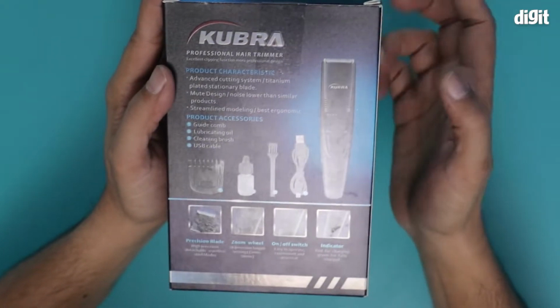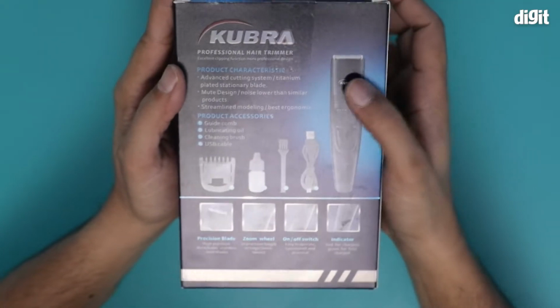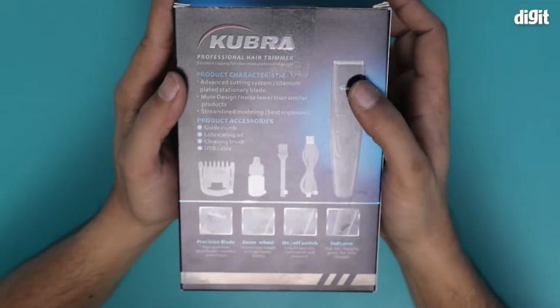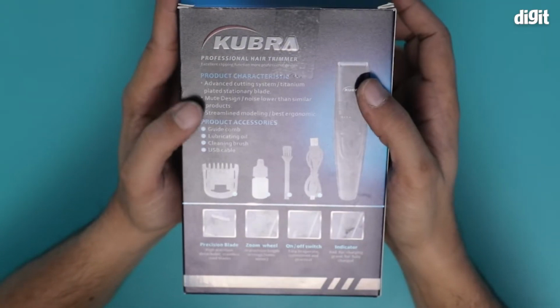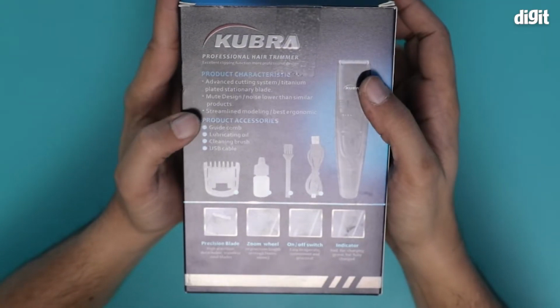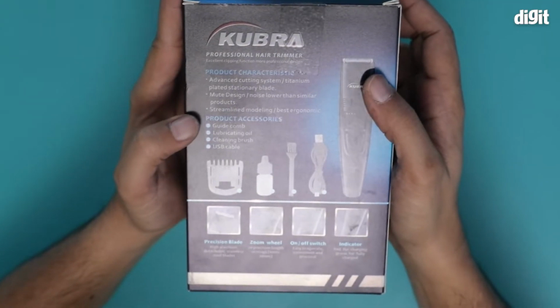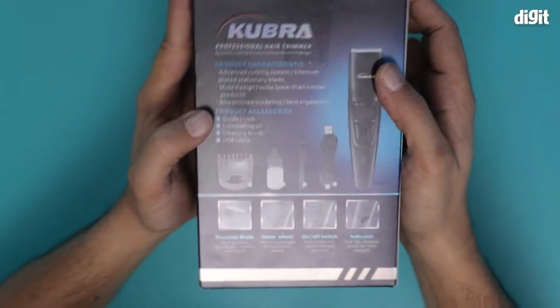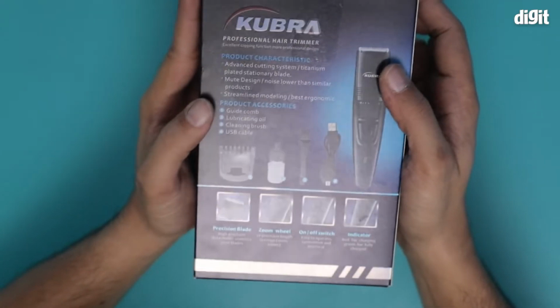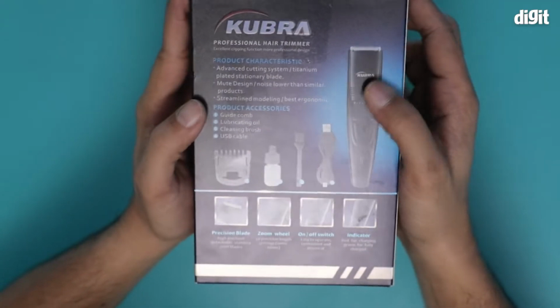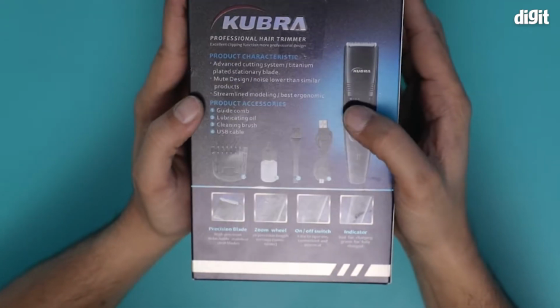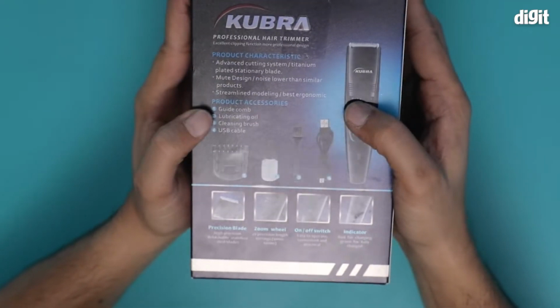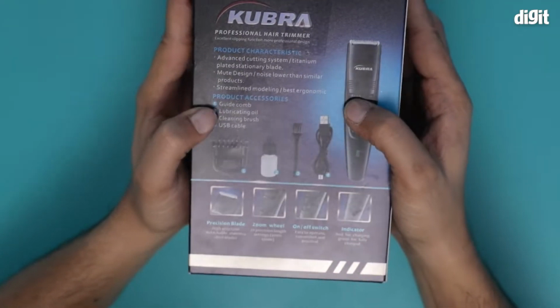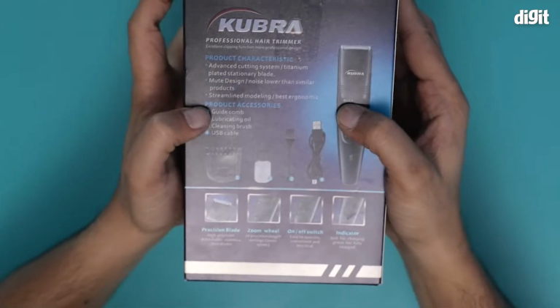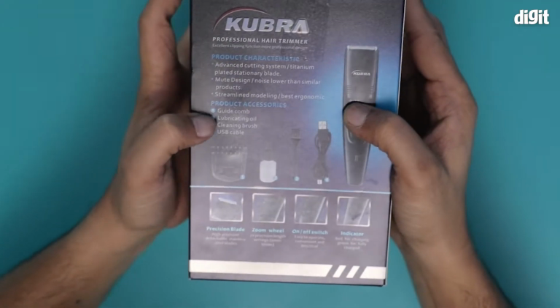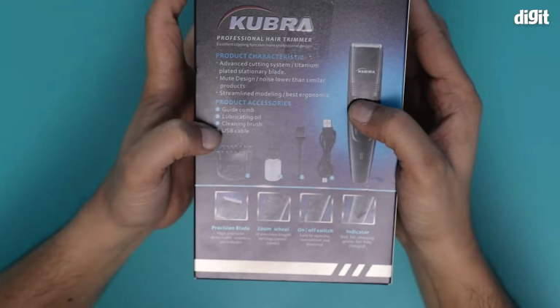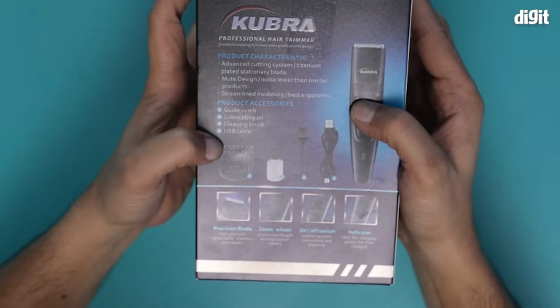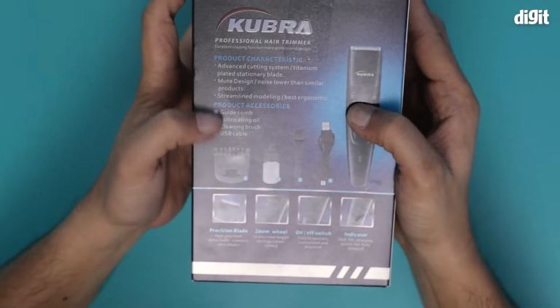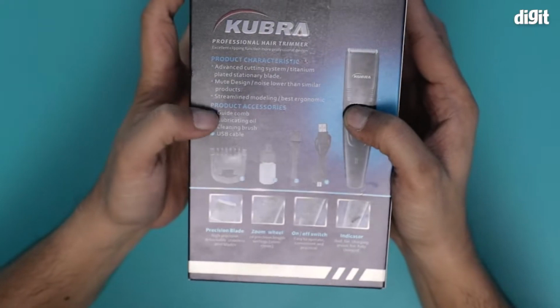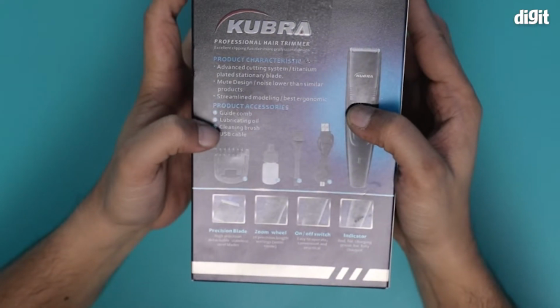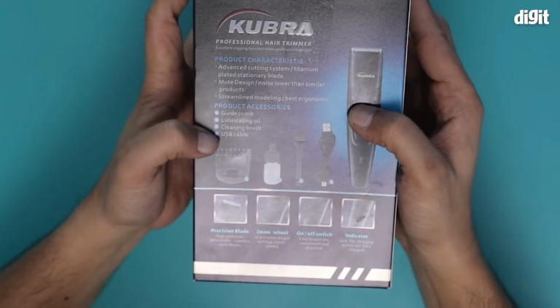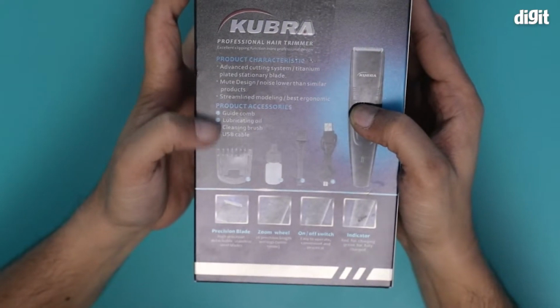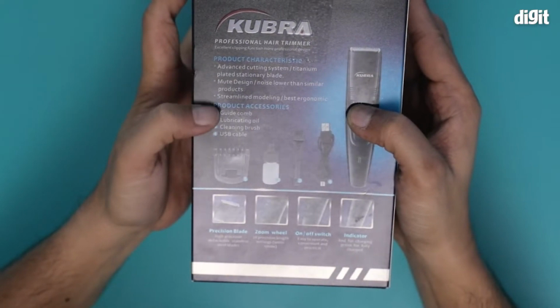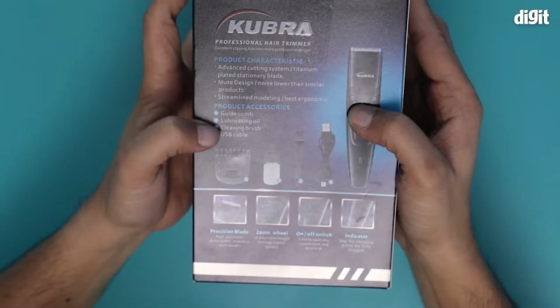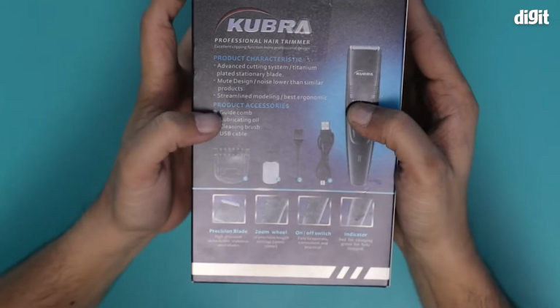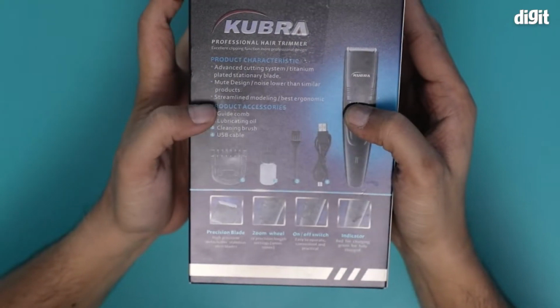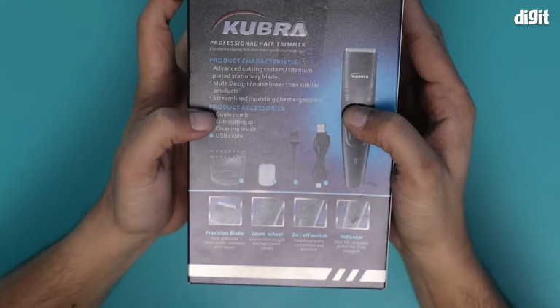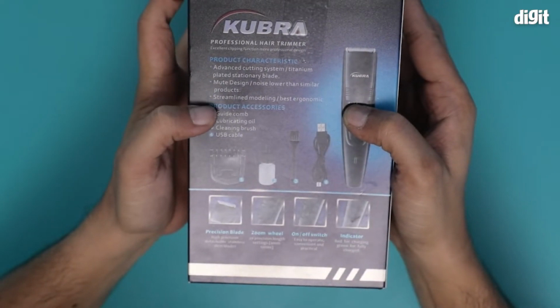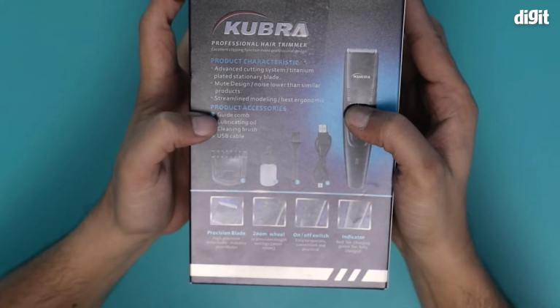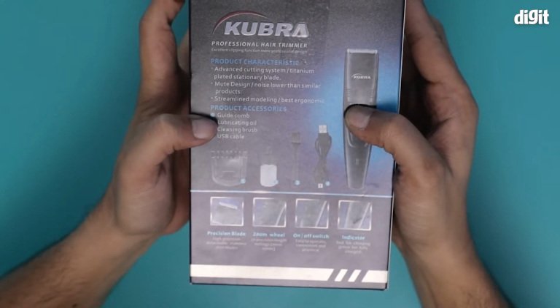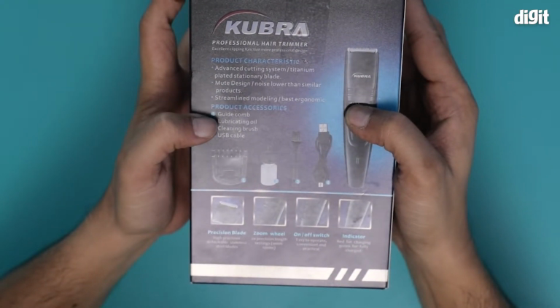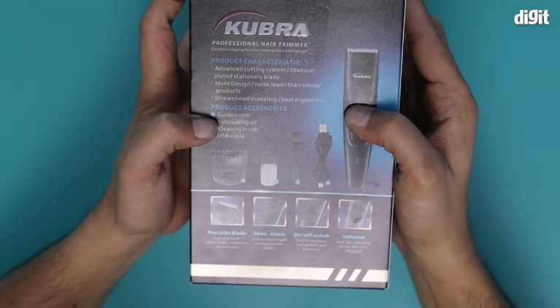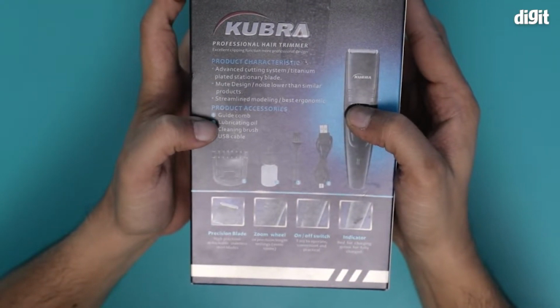Also, the product accessories are listed here. These are the guide comb, the lubricating oil, the cleaning brush, and the USB cable.